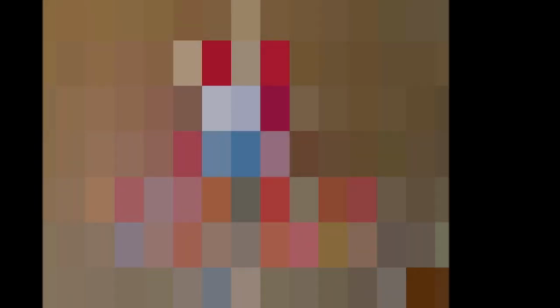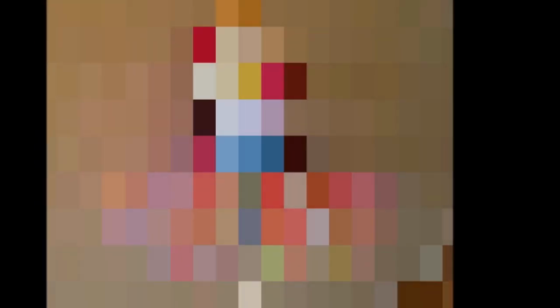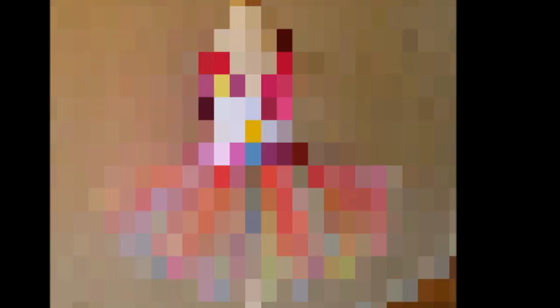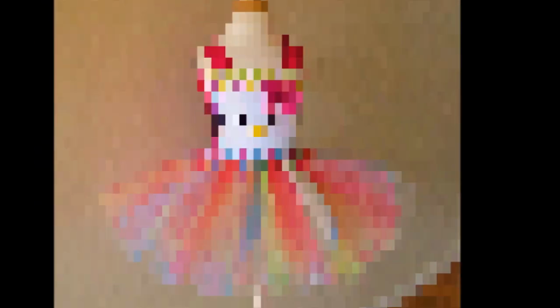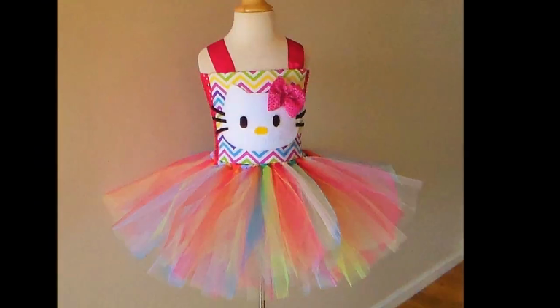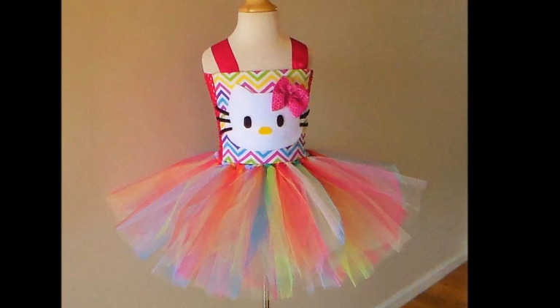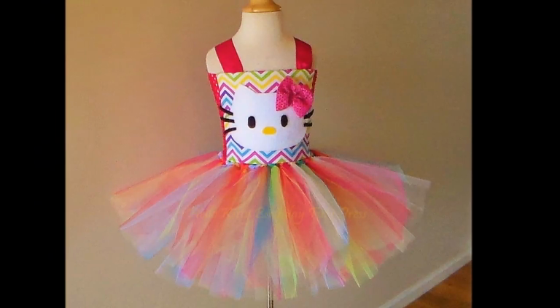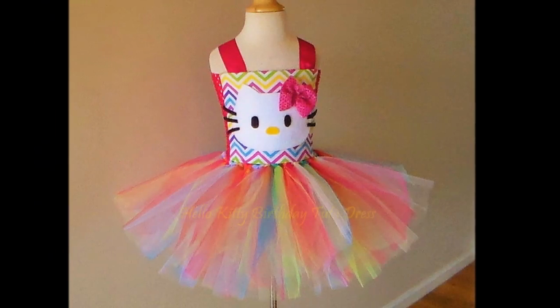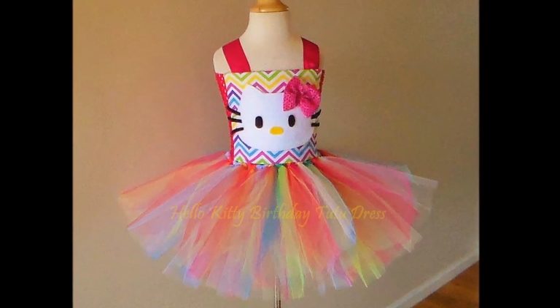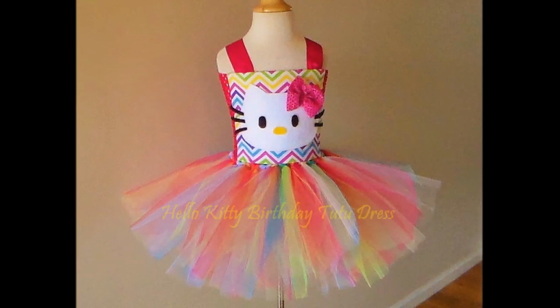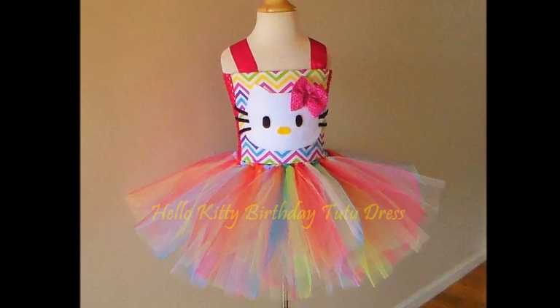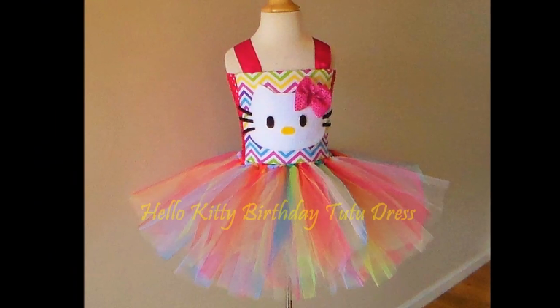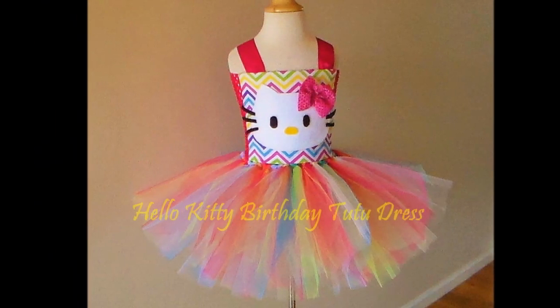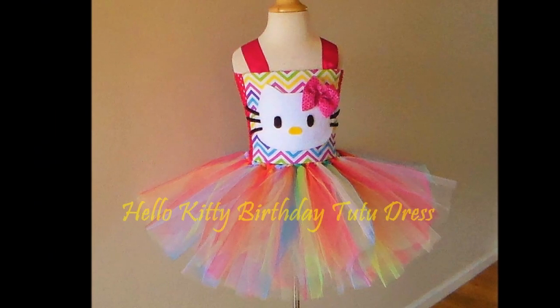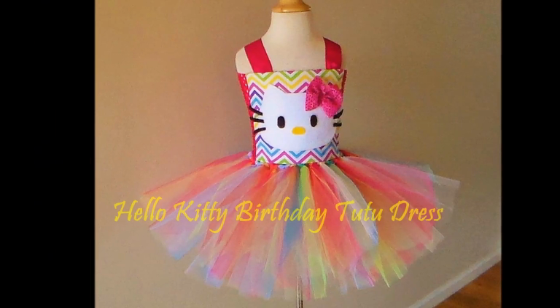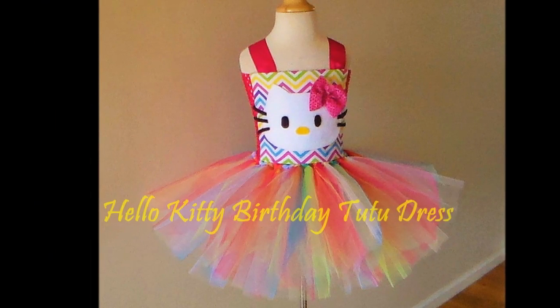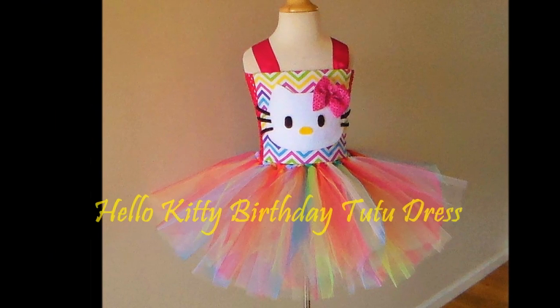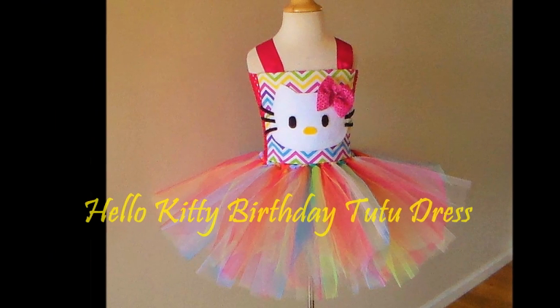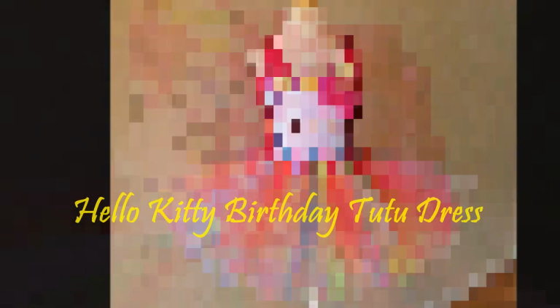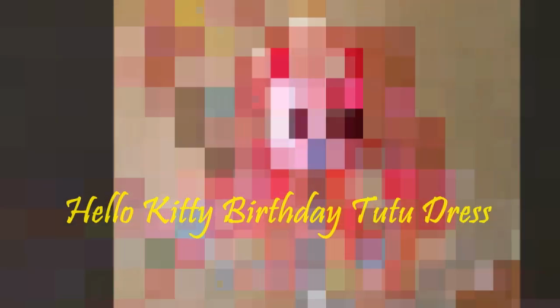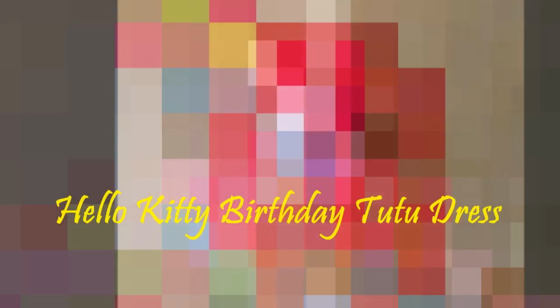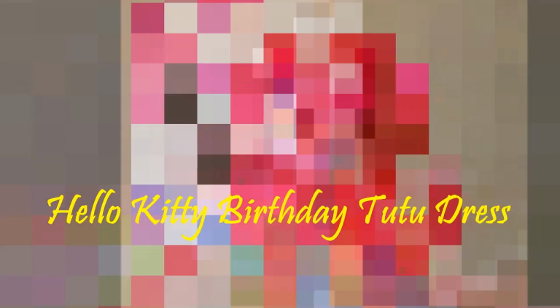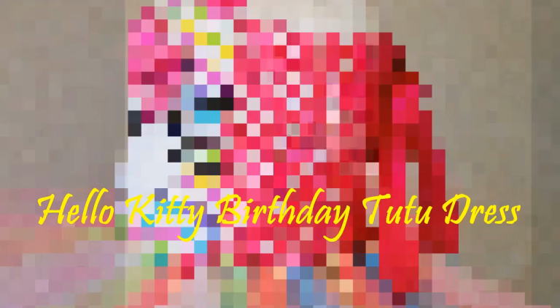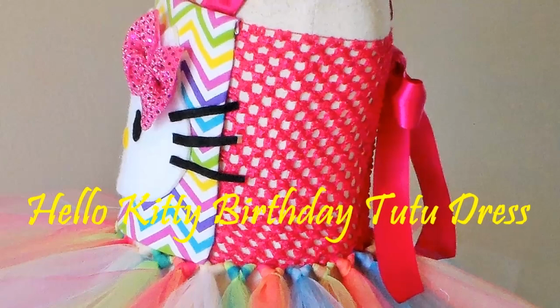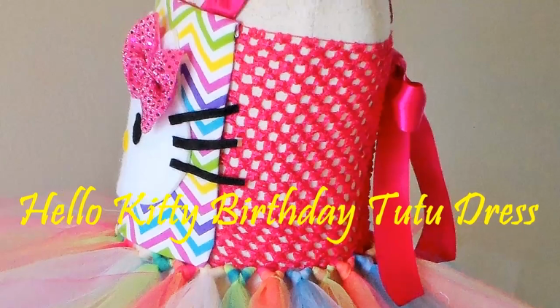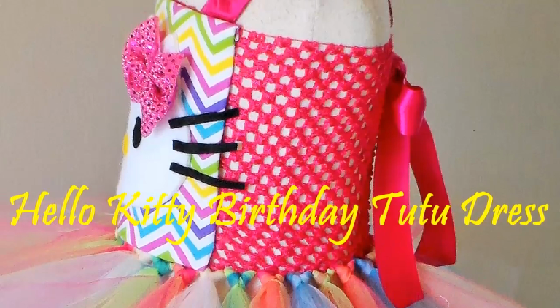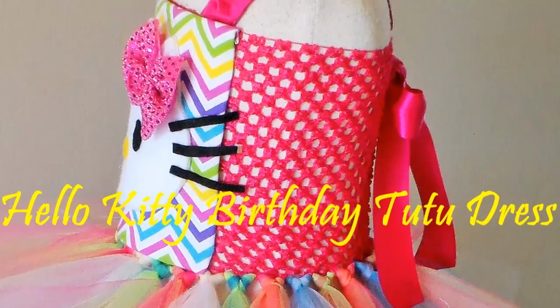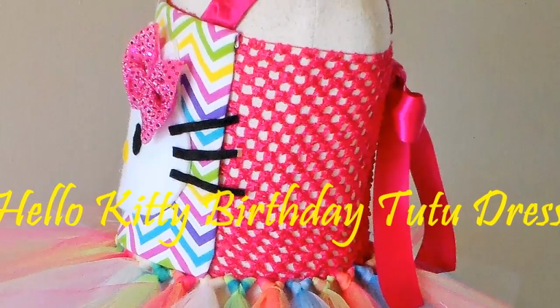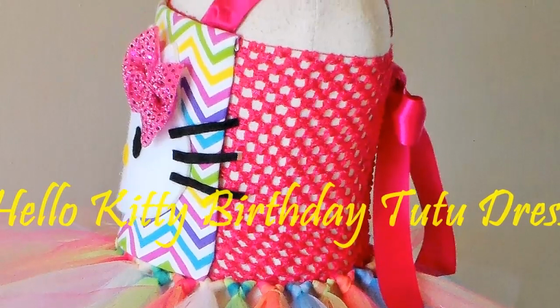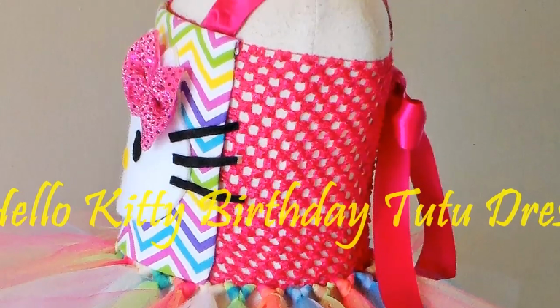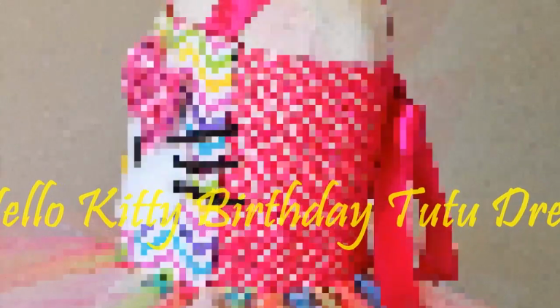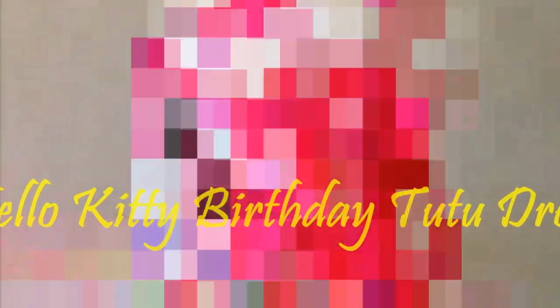Hello everyone, it's Cherise. Thank you for coming by my channel today. We're going to be making a Hello Kitty birthday tutu dress.